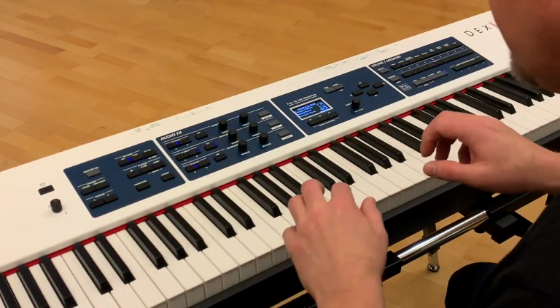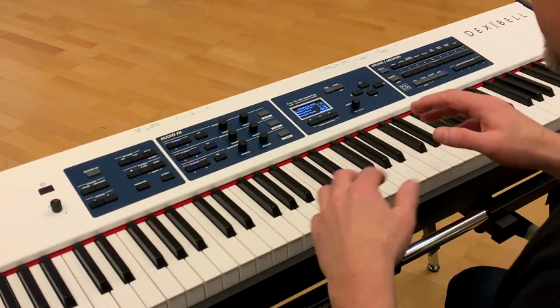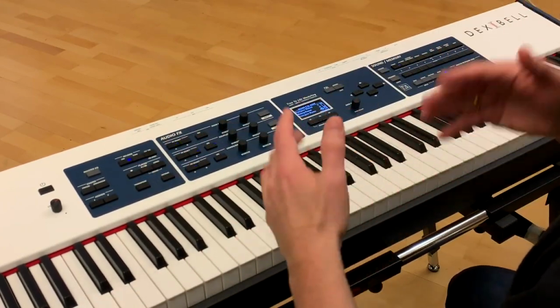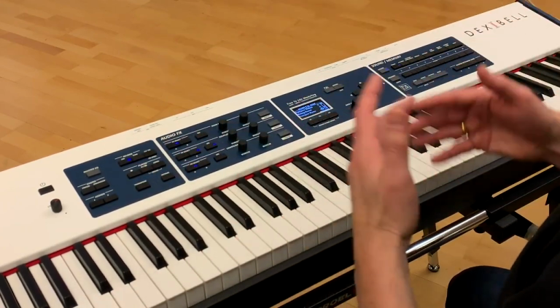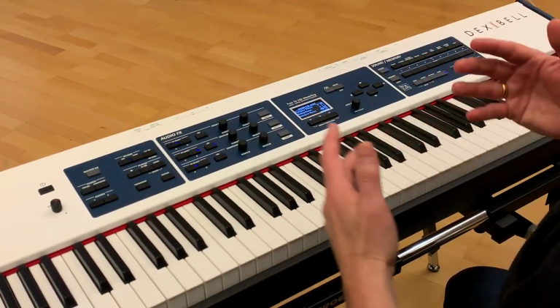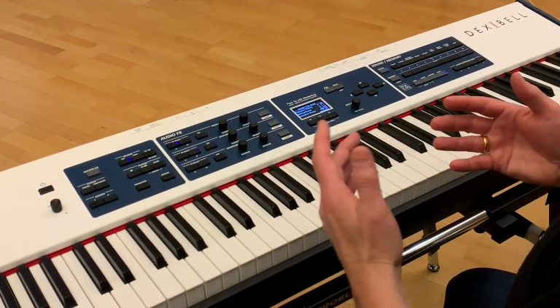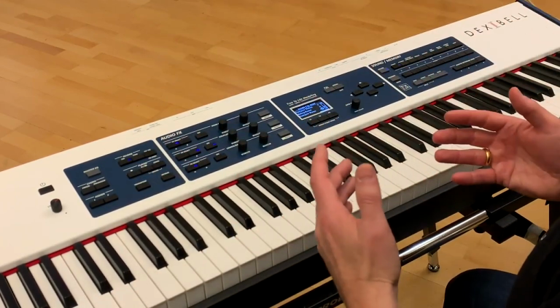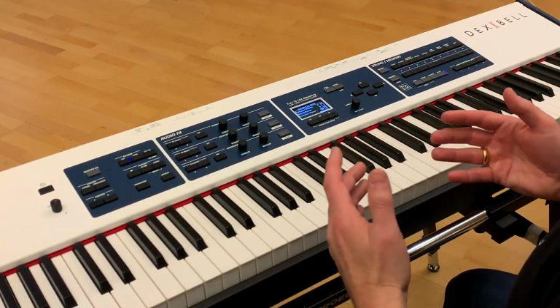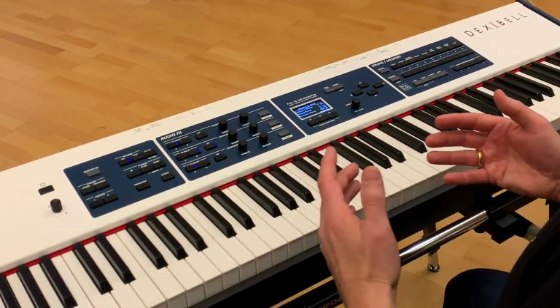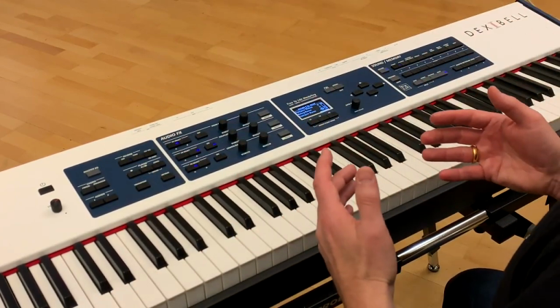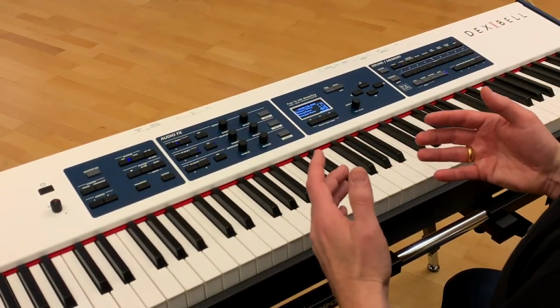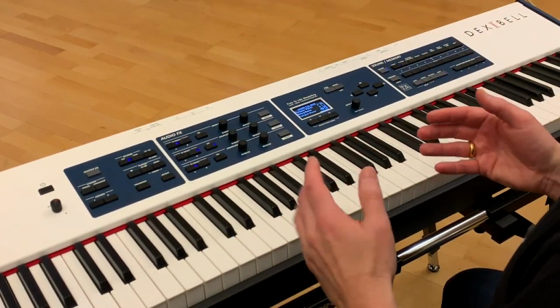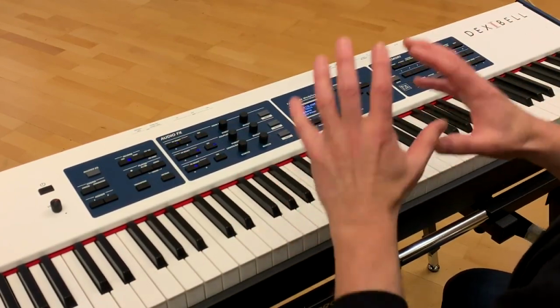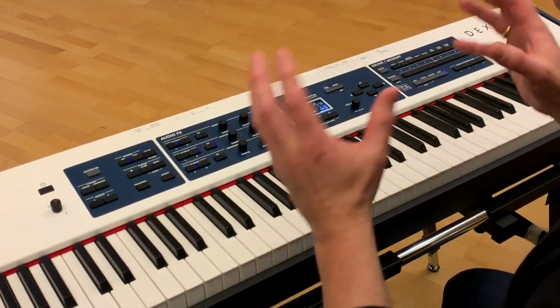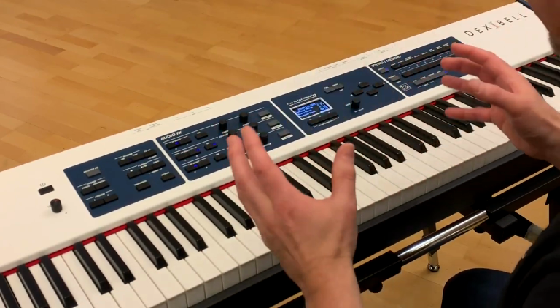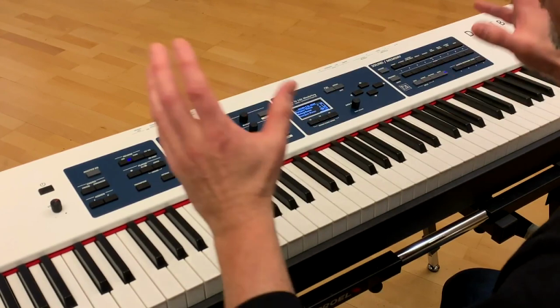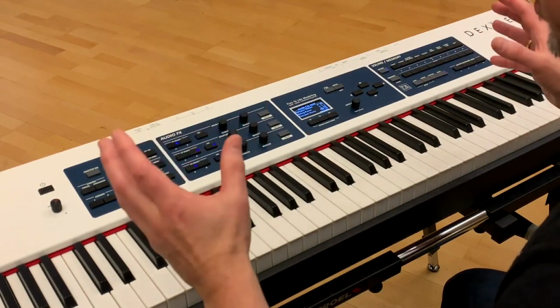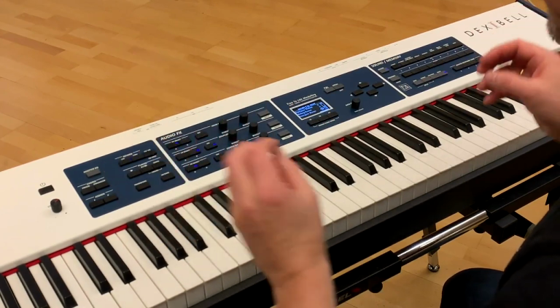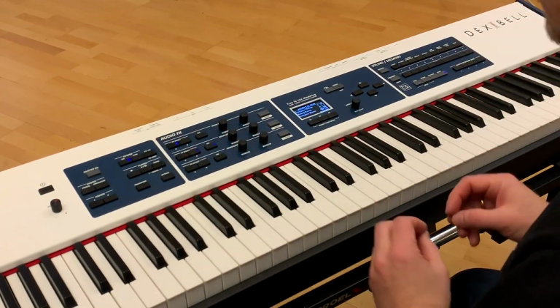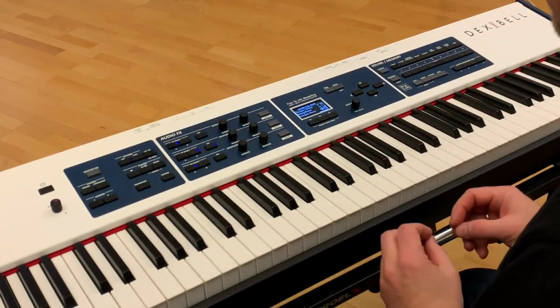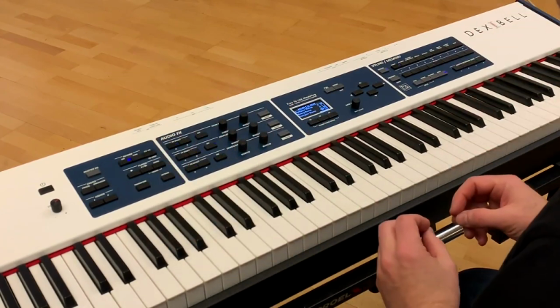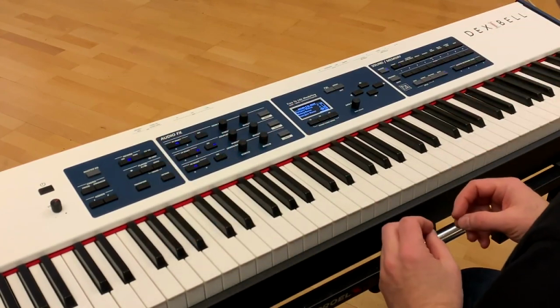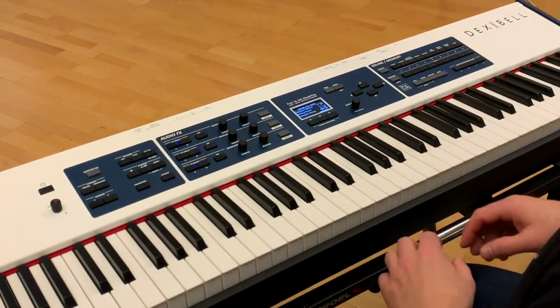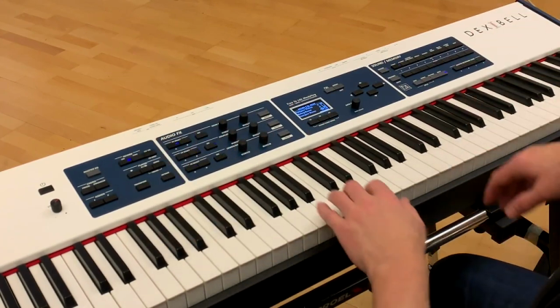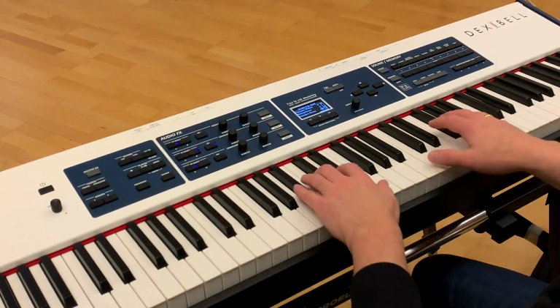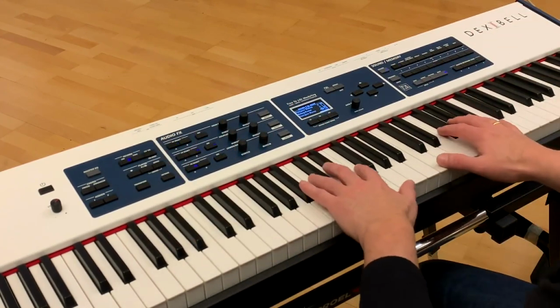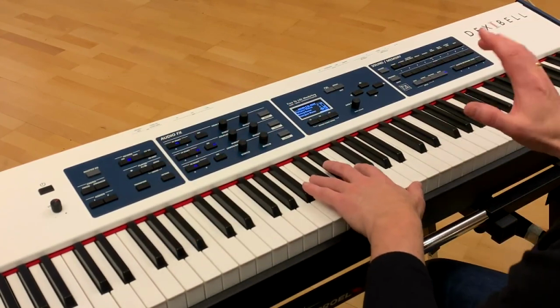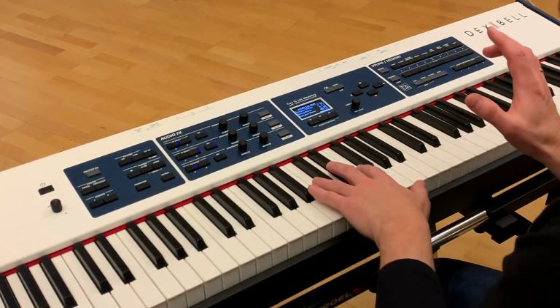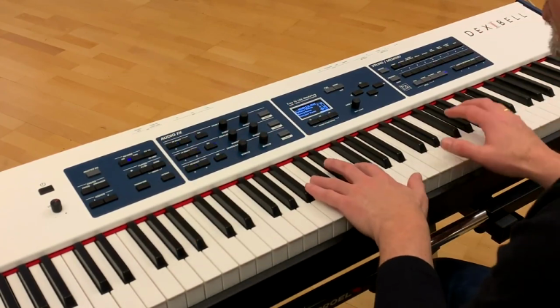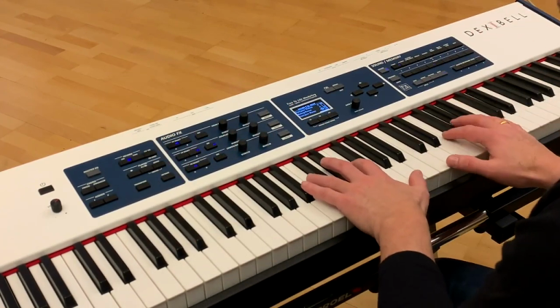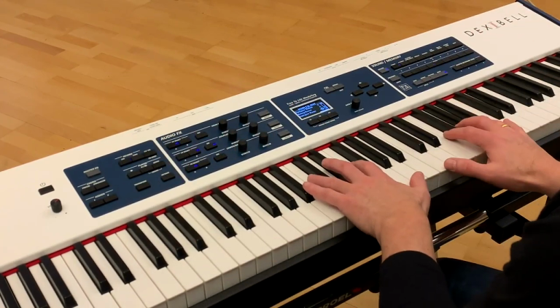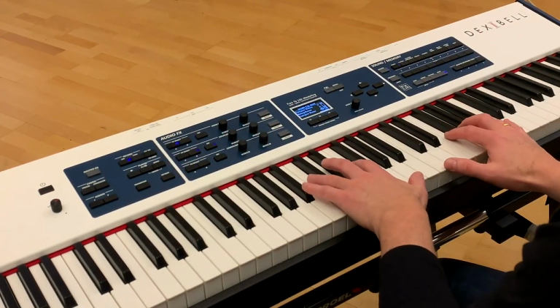Here you can hear all the boominess in the sound, typical for the body of the upright piano. So let's shape the sound a little bit.